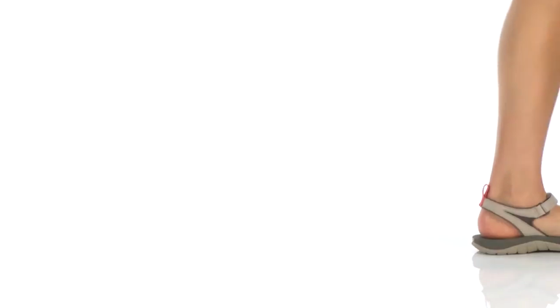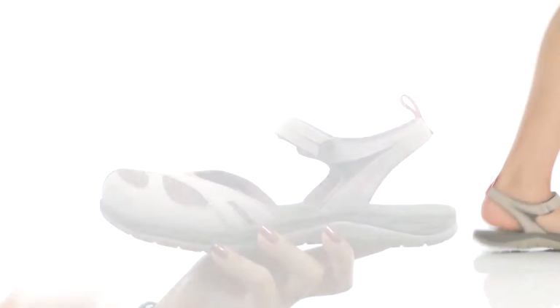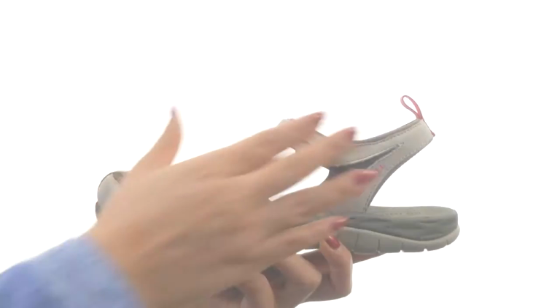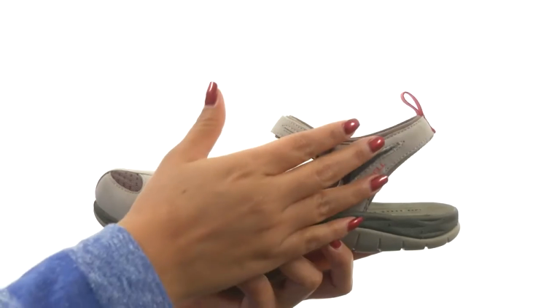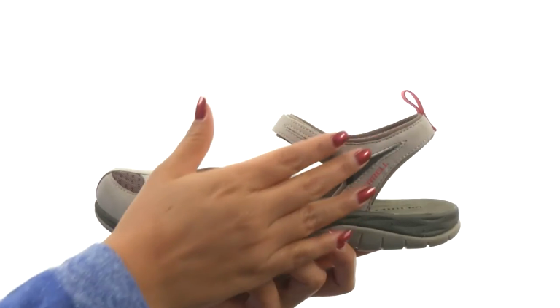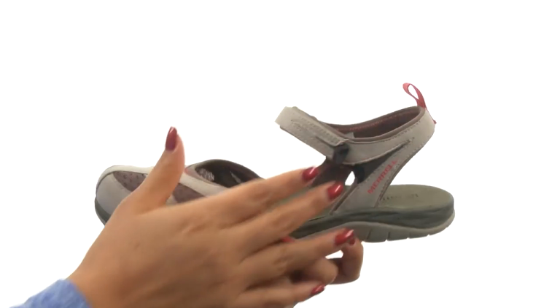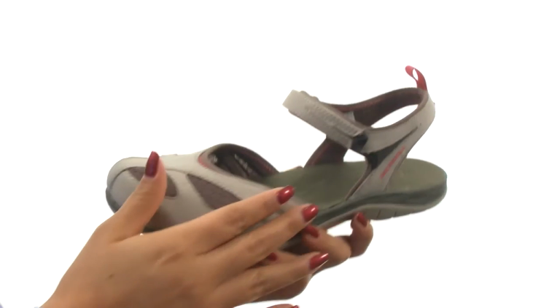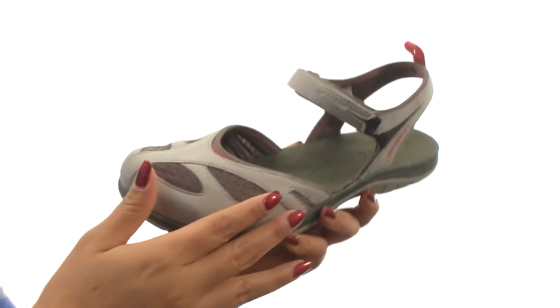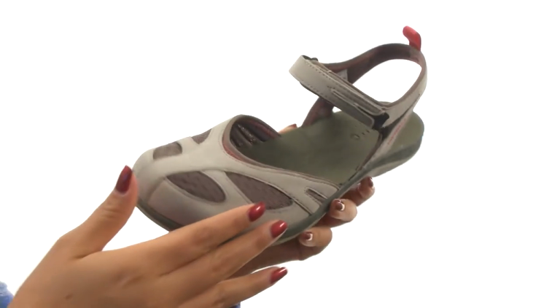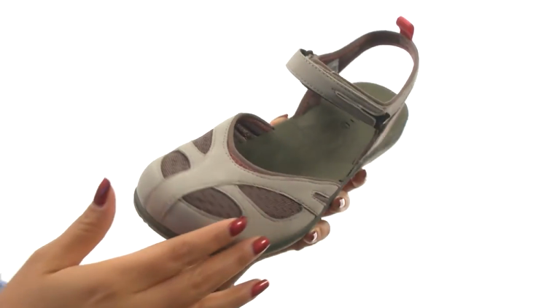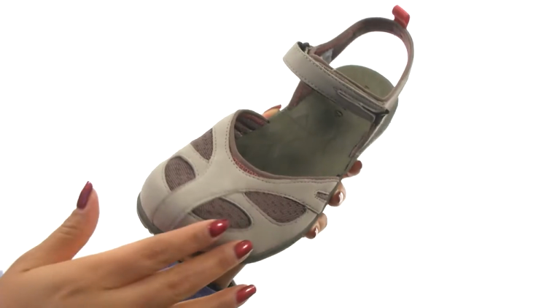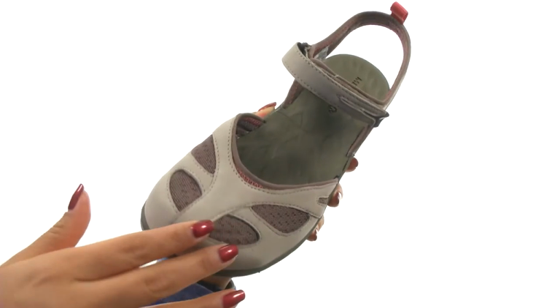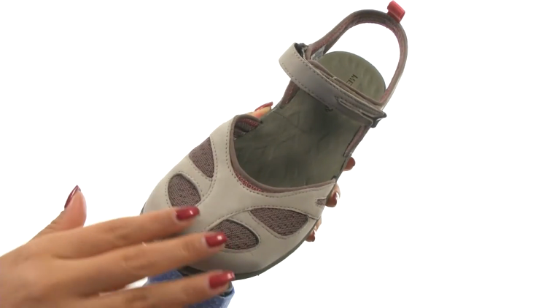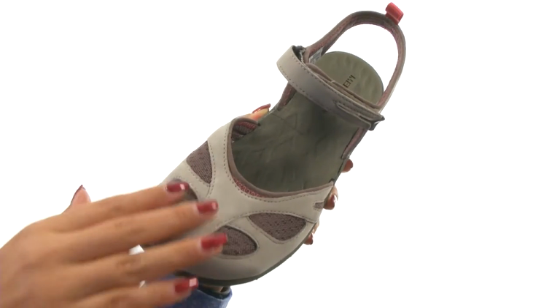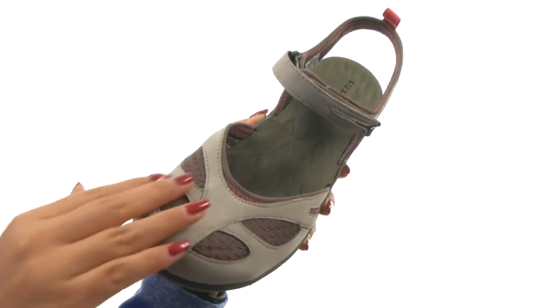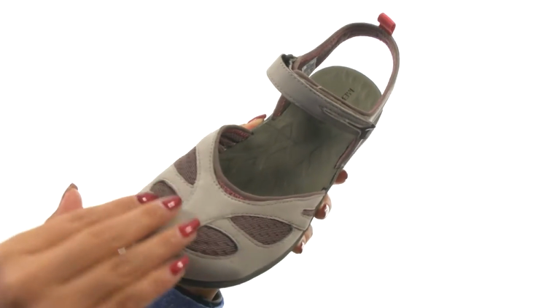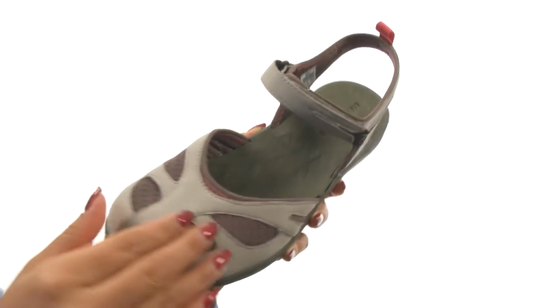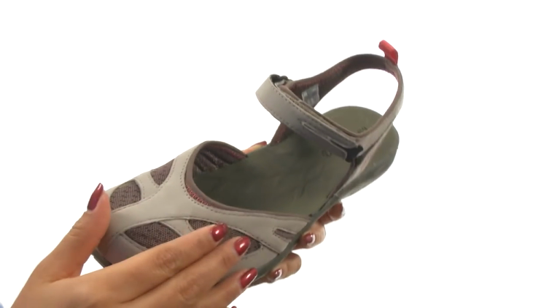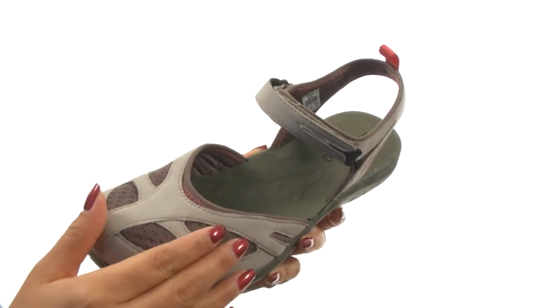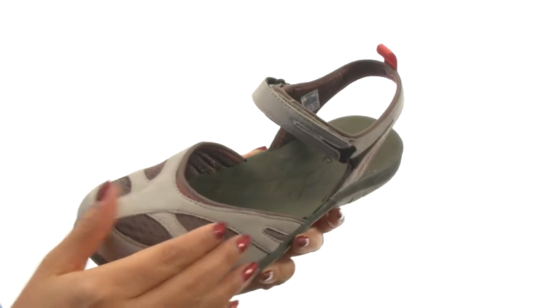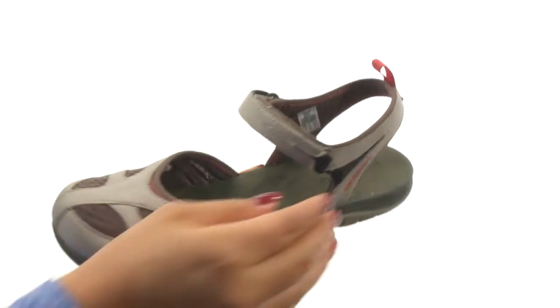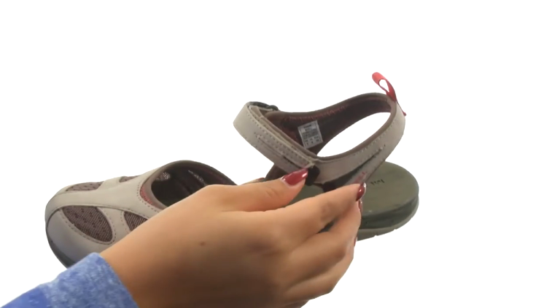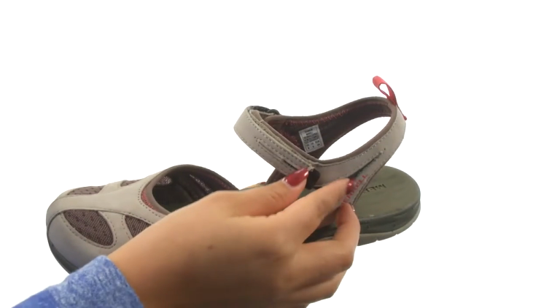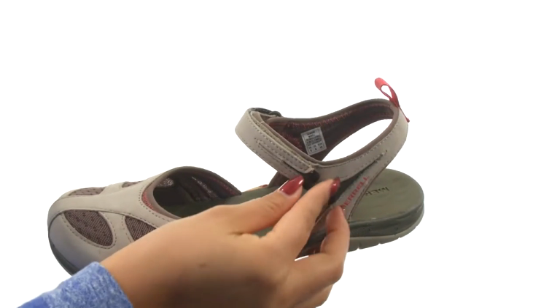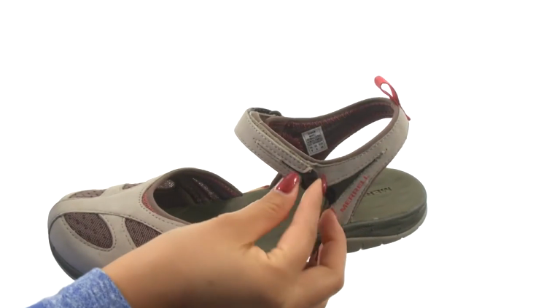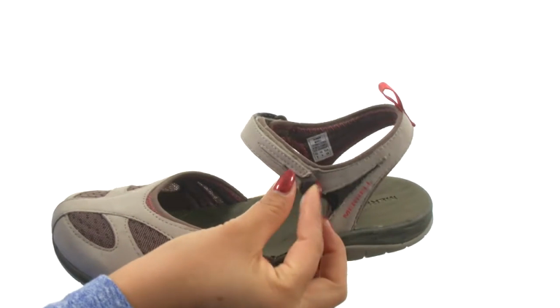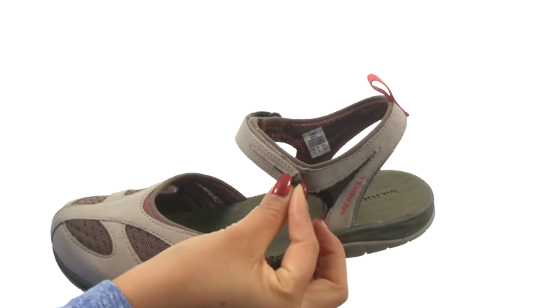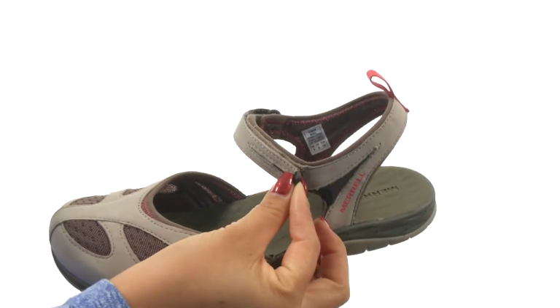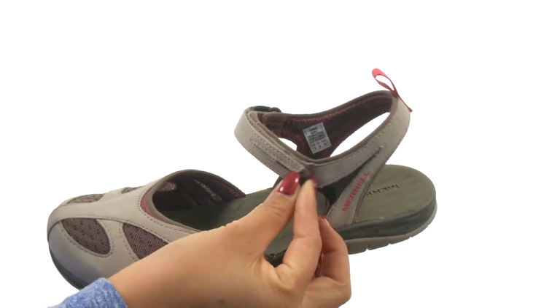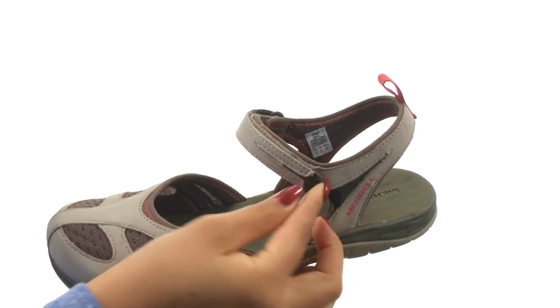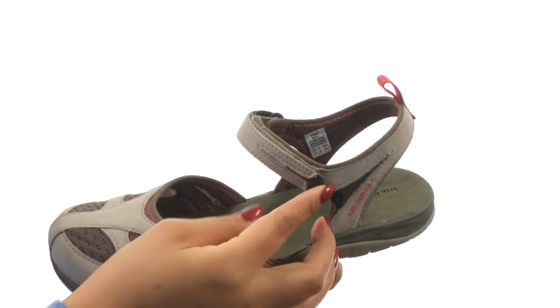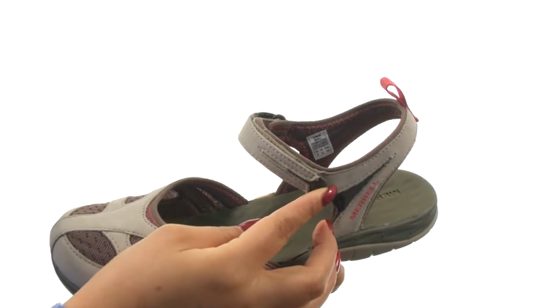Here we have a waterproof Nubuck leather mesh and webbing upper. There's an adjustable hook and loop closure for a secure fit.